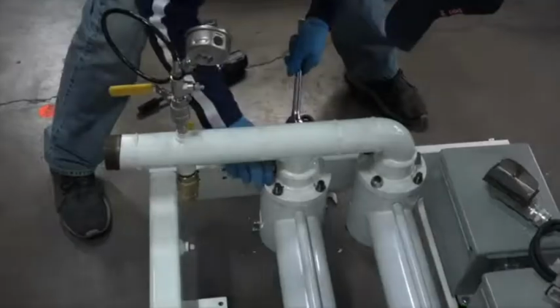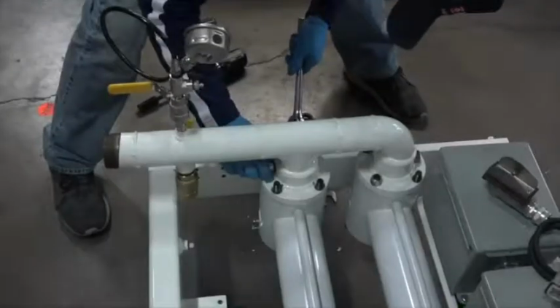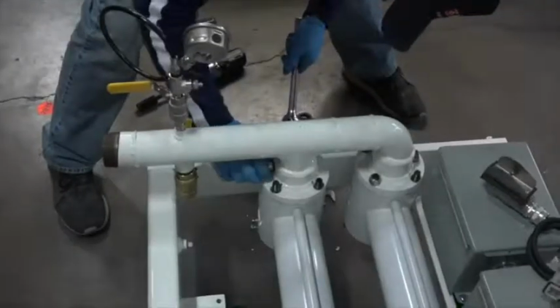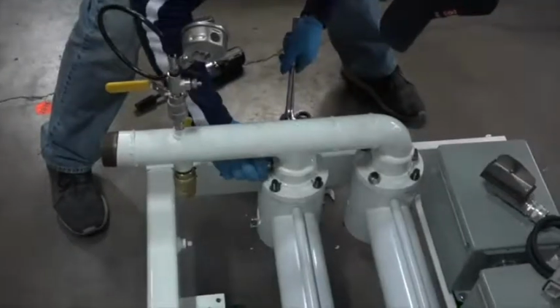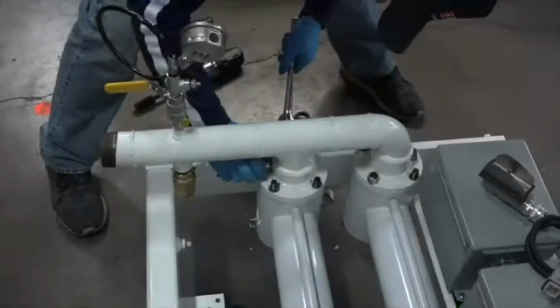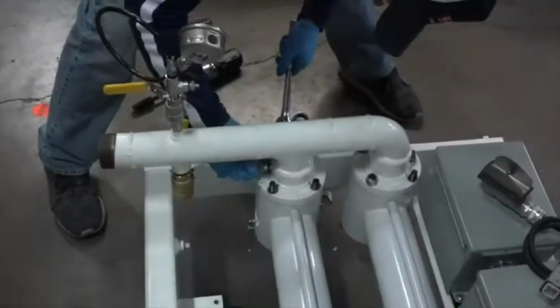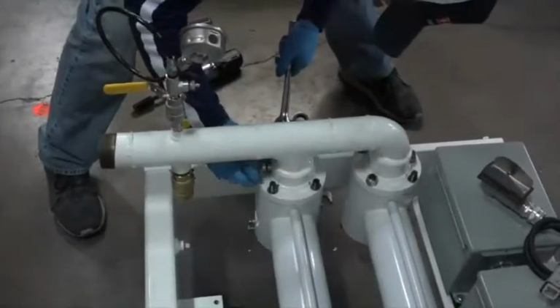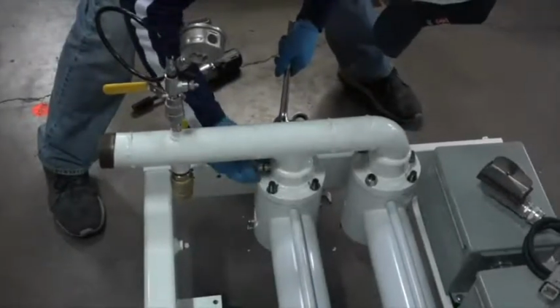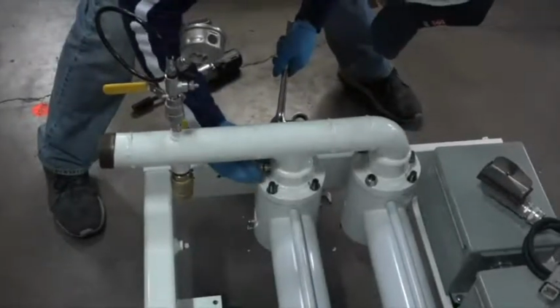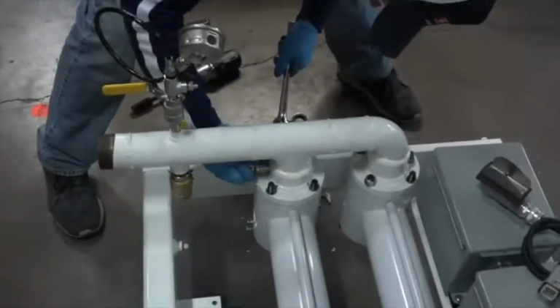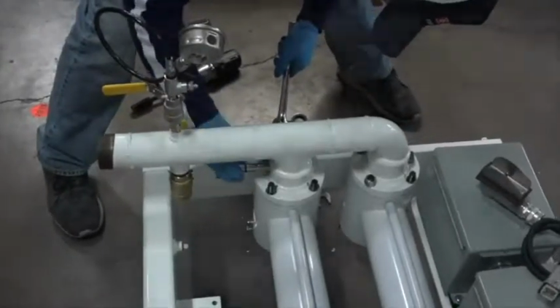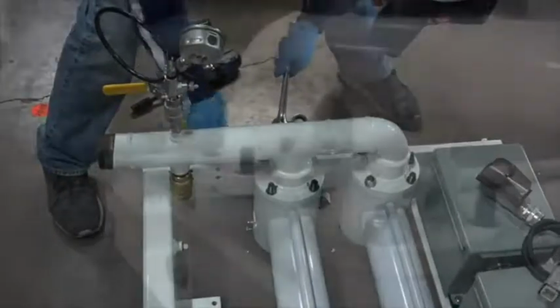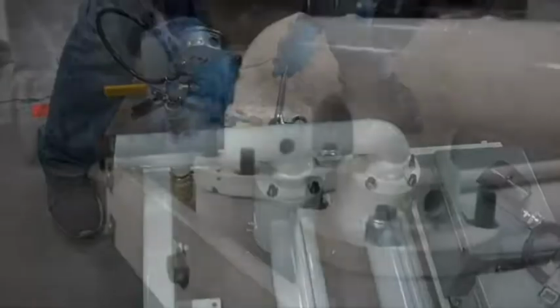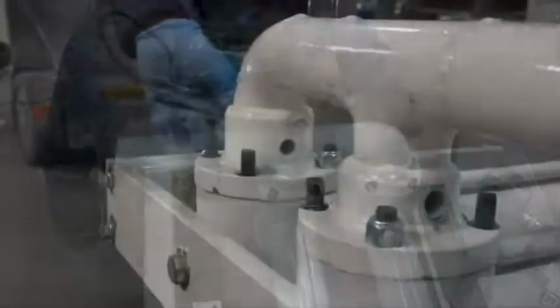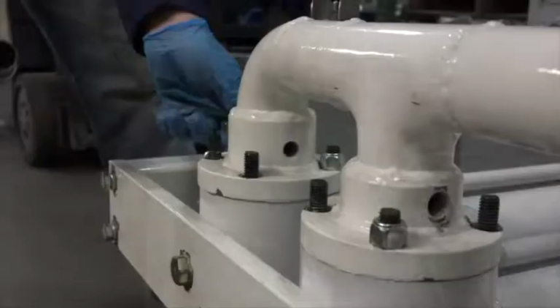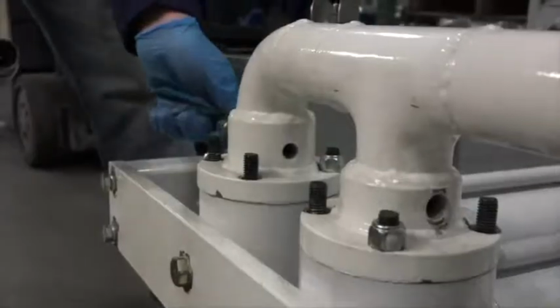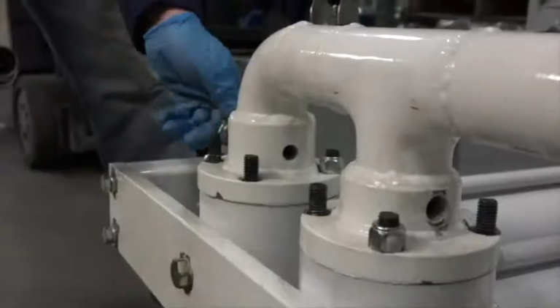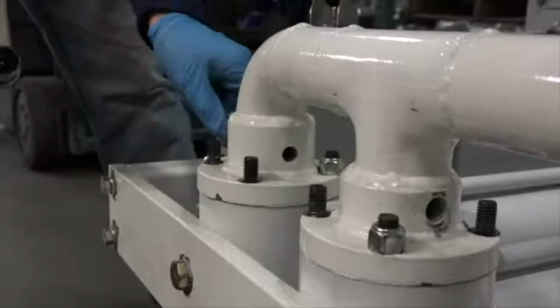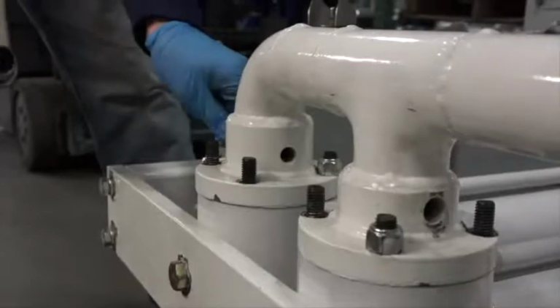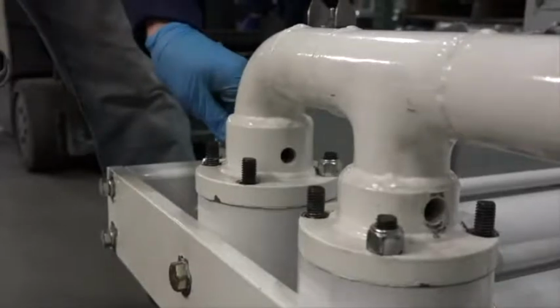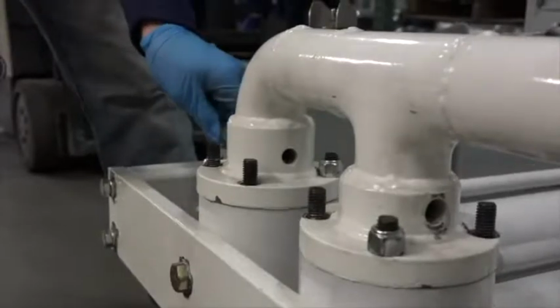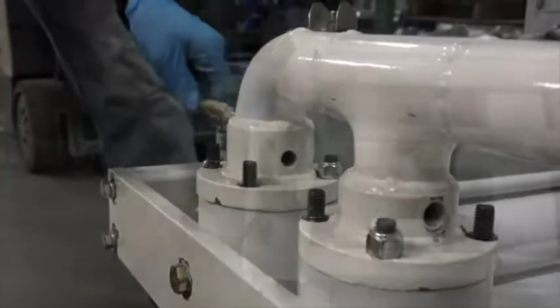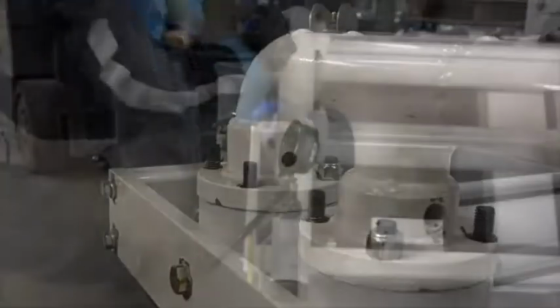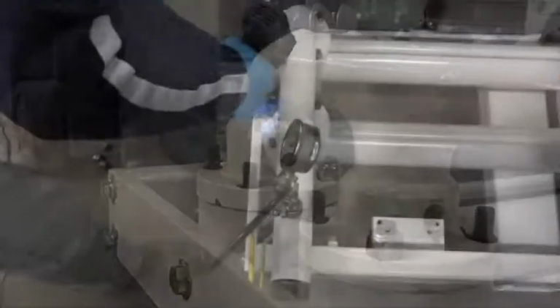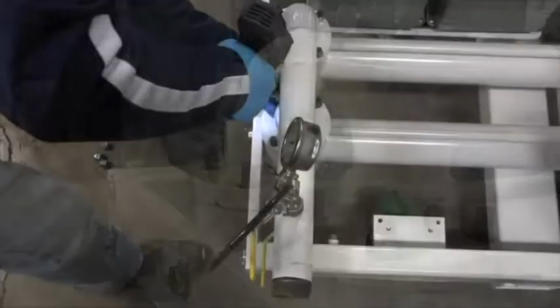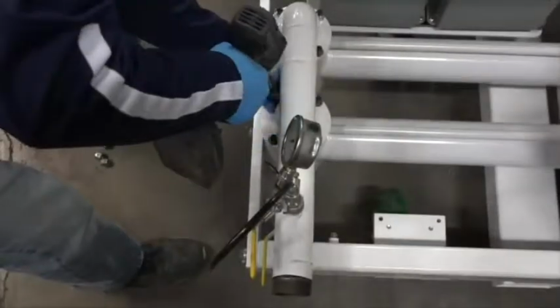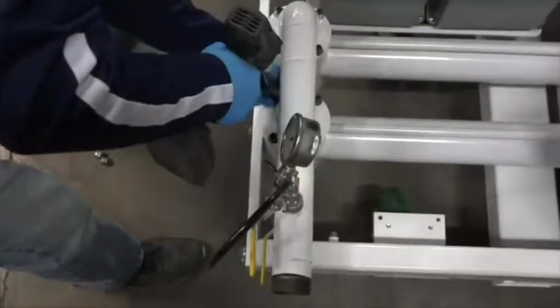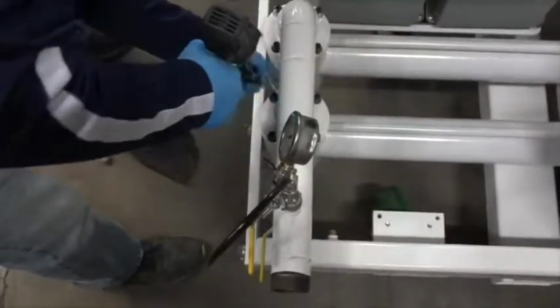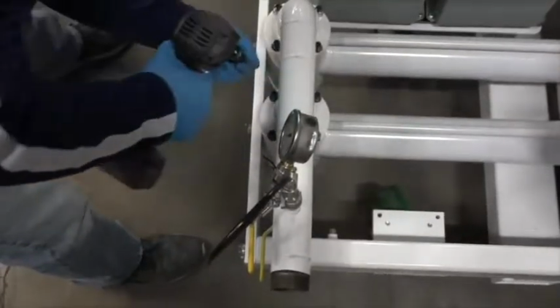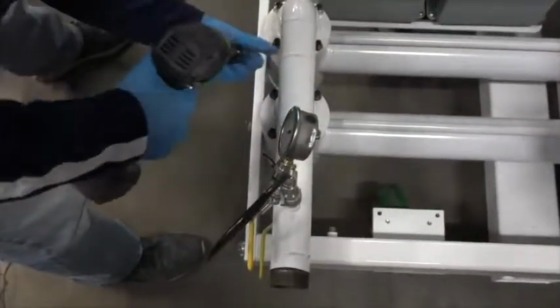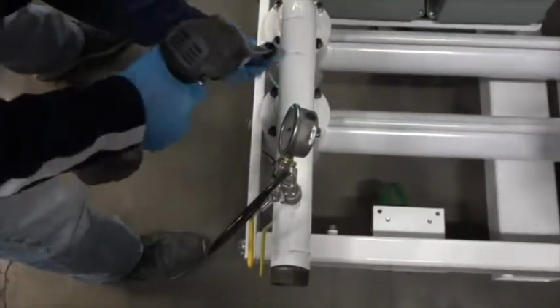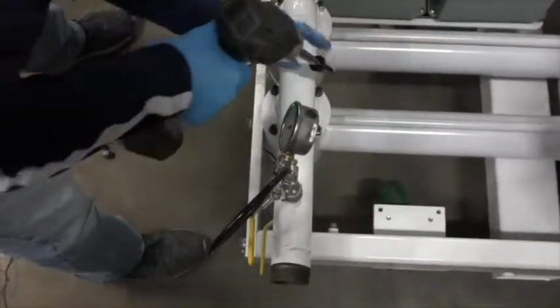Remove upper ball stop pins. Remove discharge manifold retaining nuts.